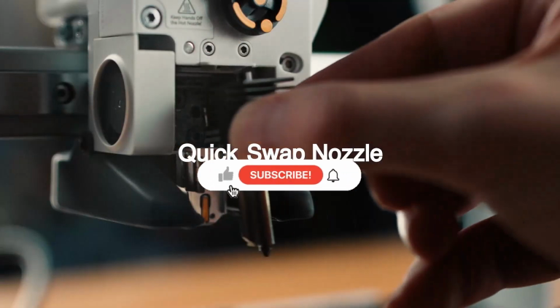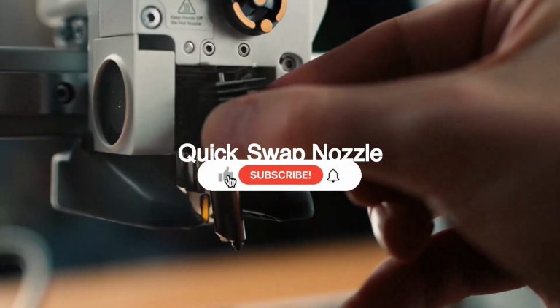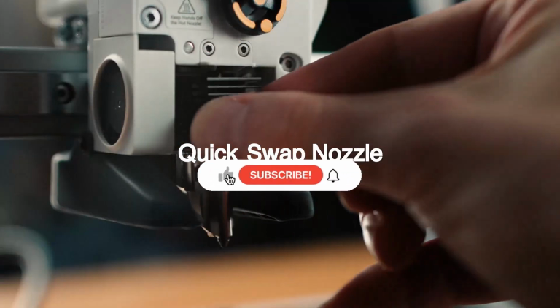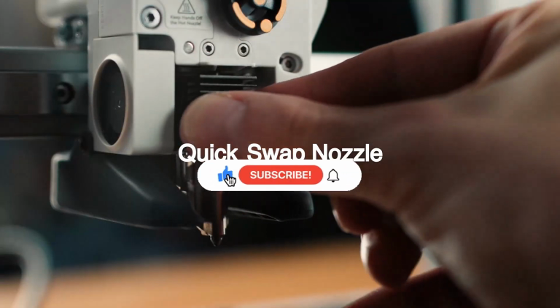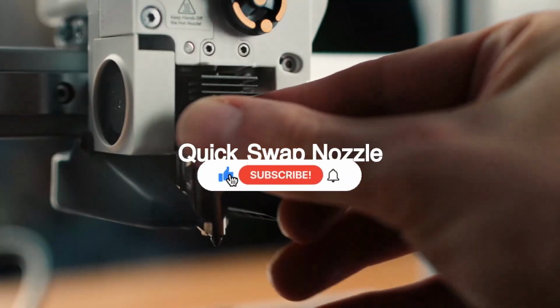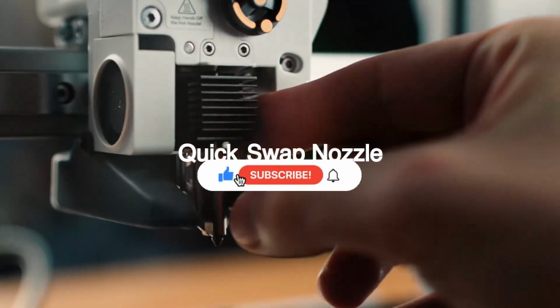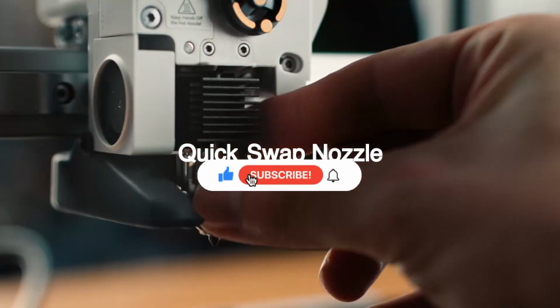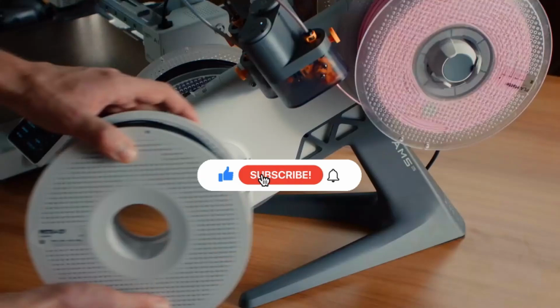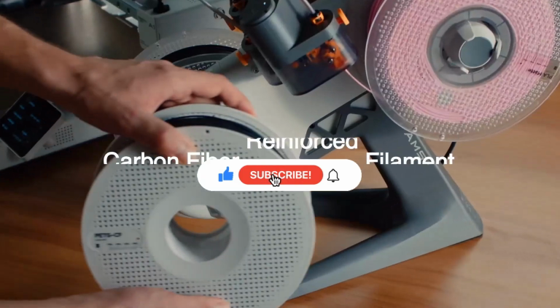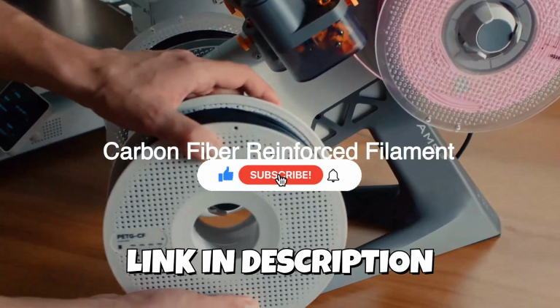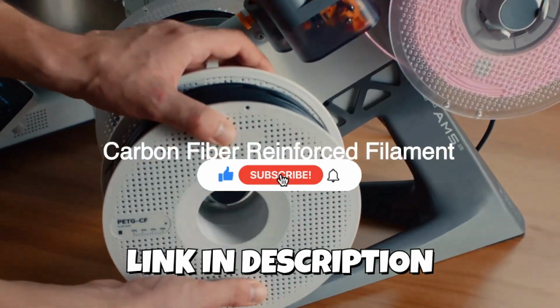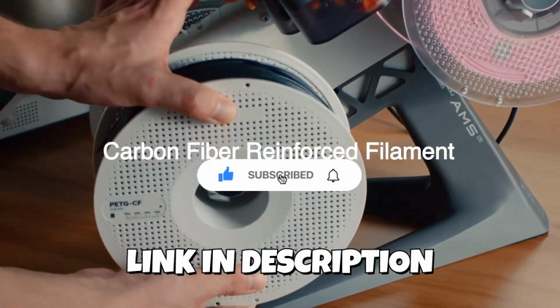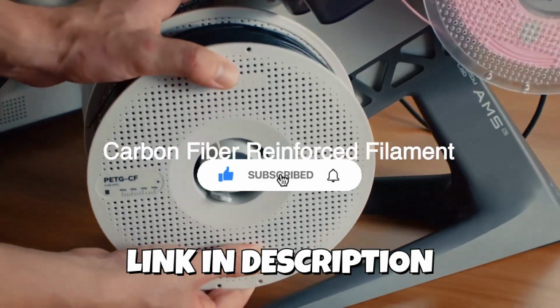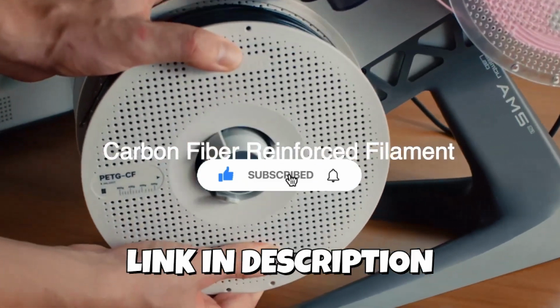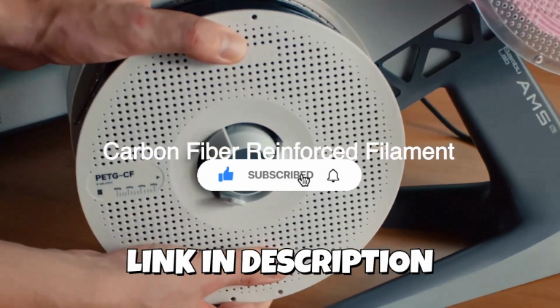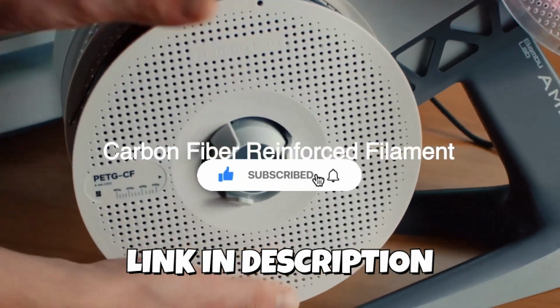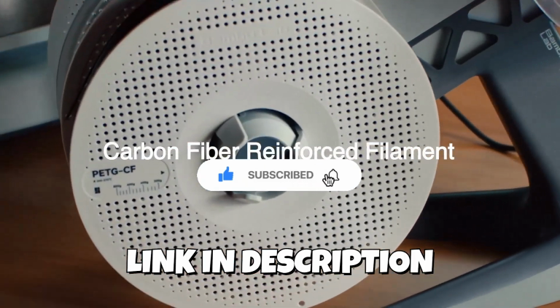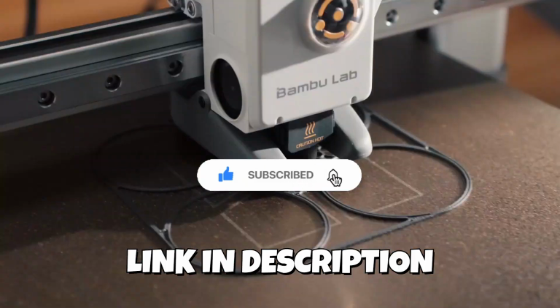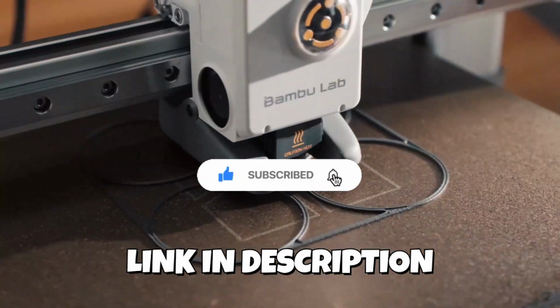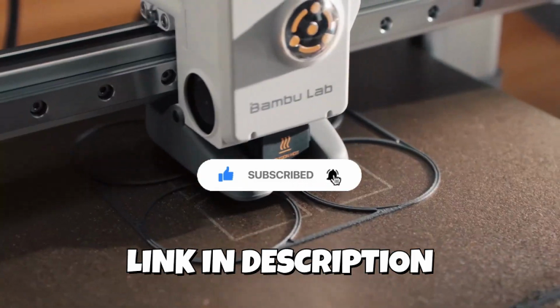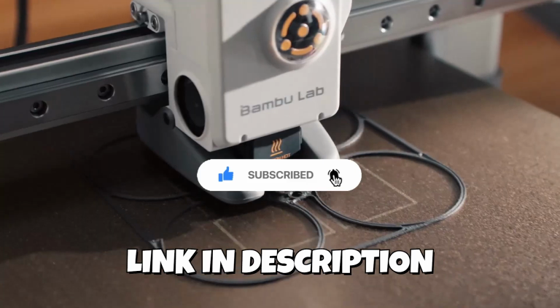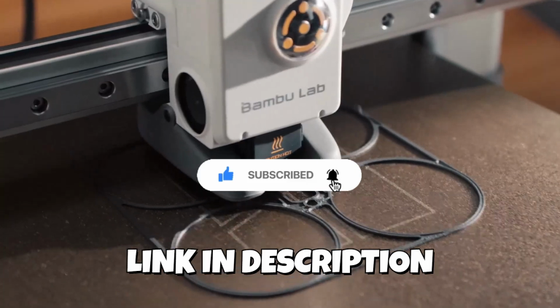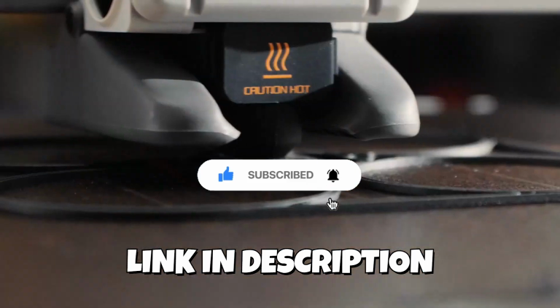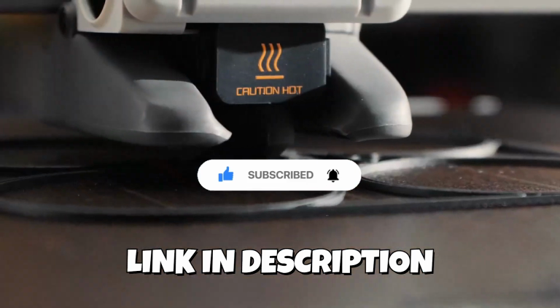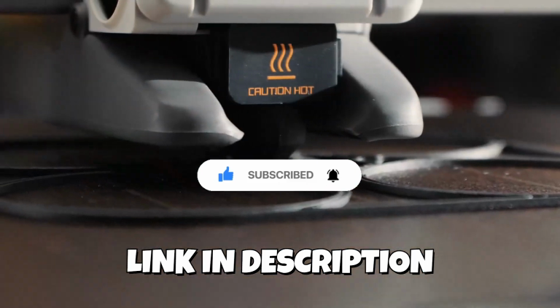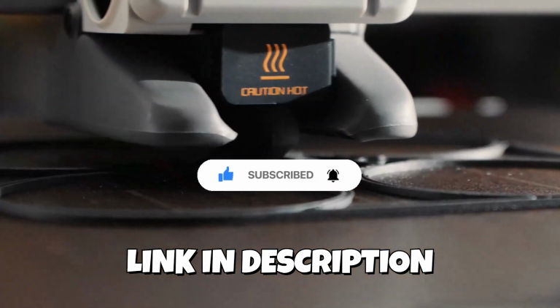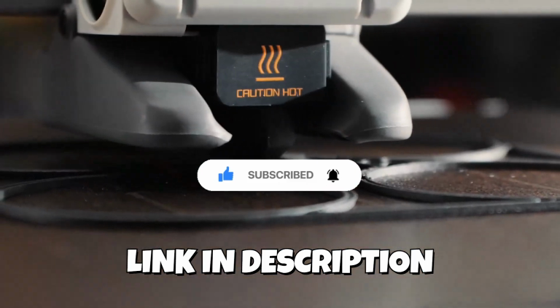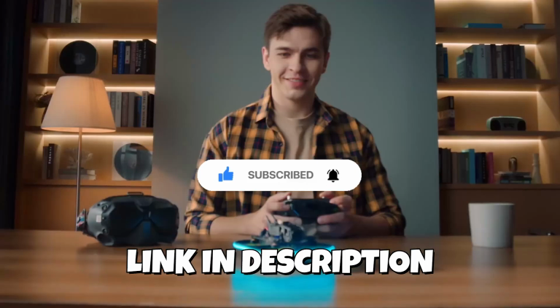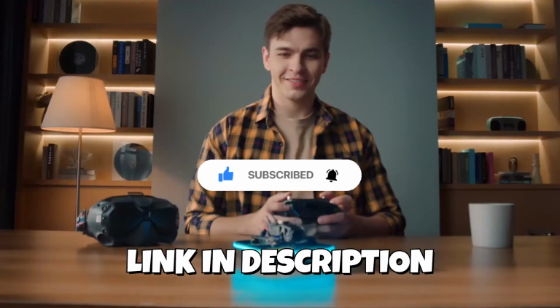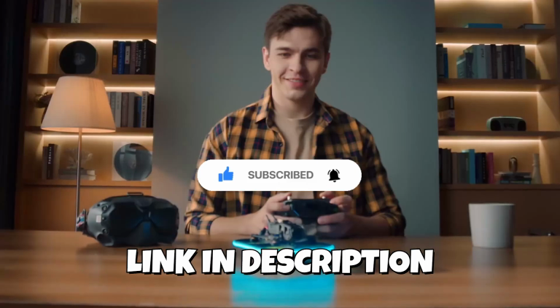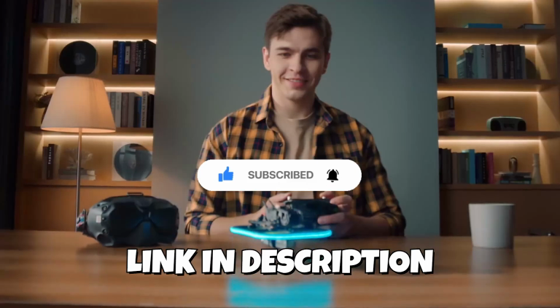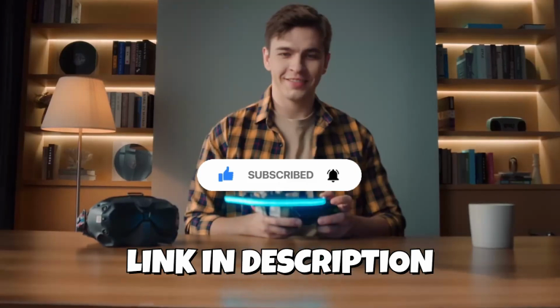All product links are in the description. Don't forget to subscribe and hit the bell icon for more top picks.